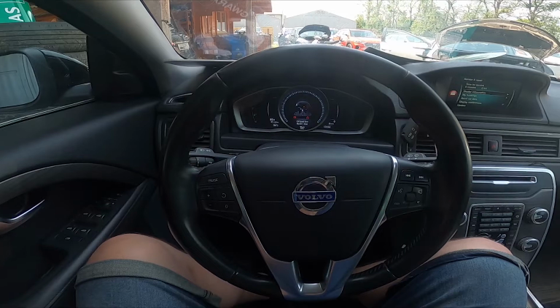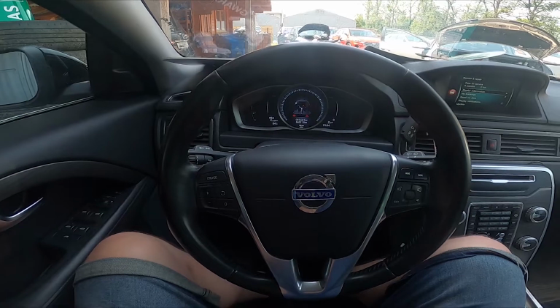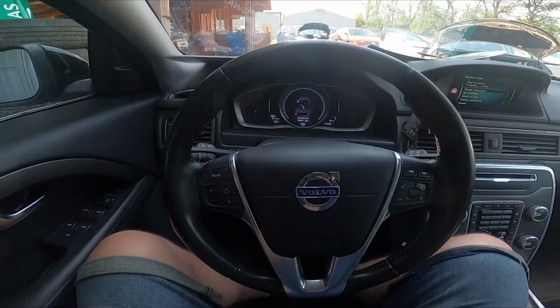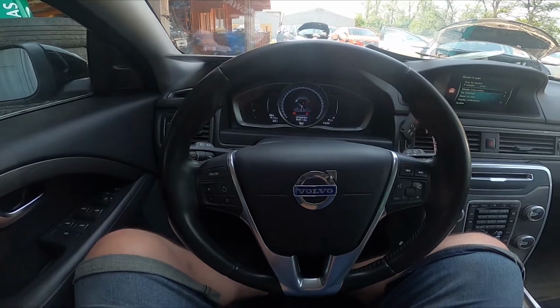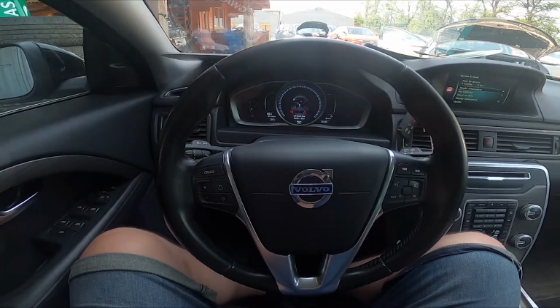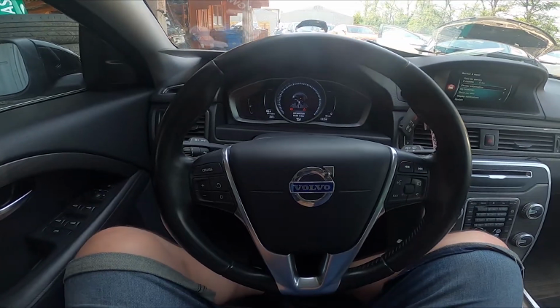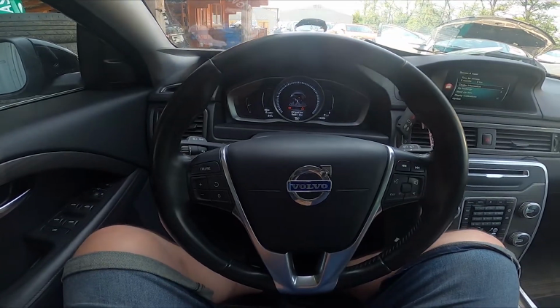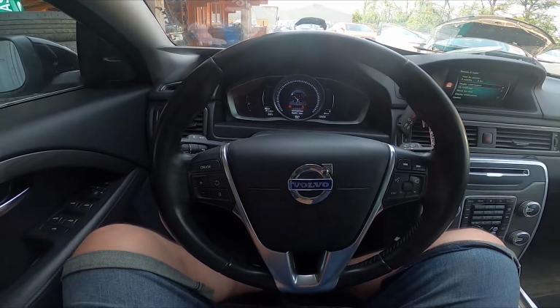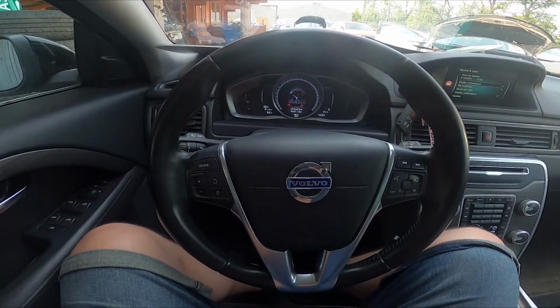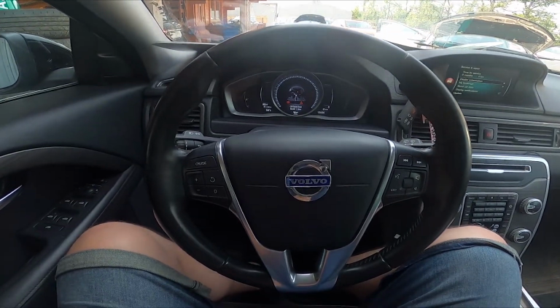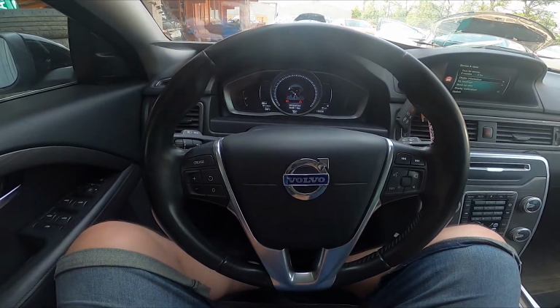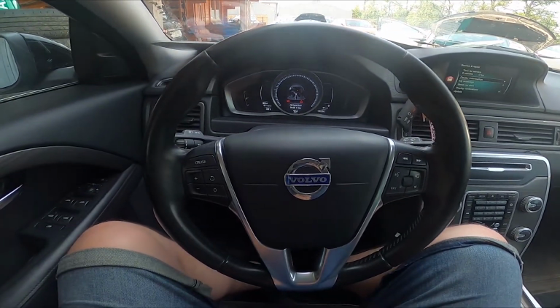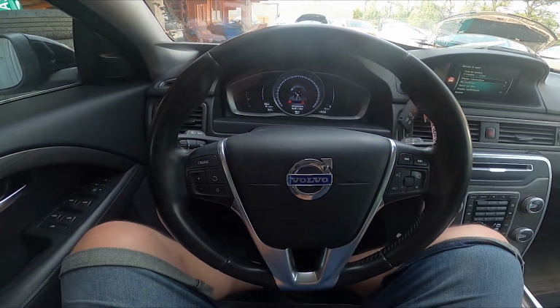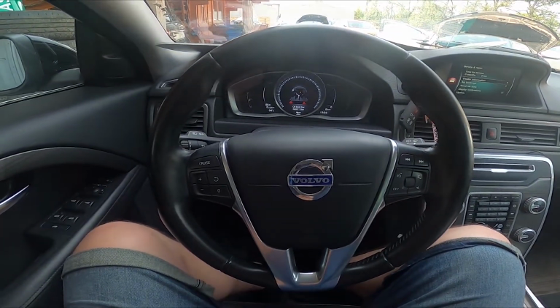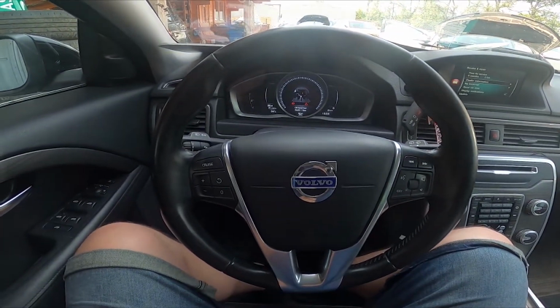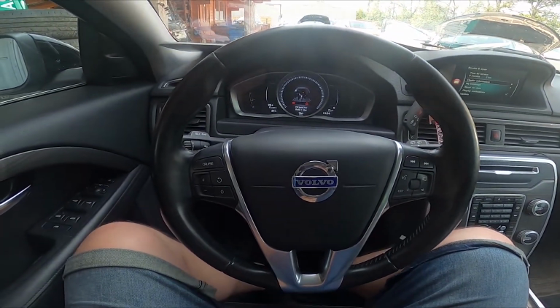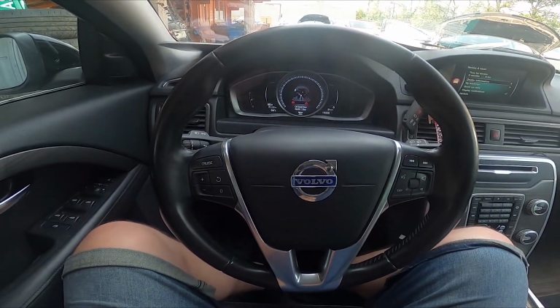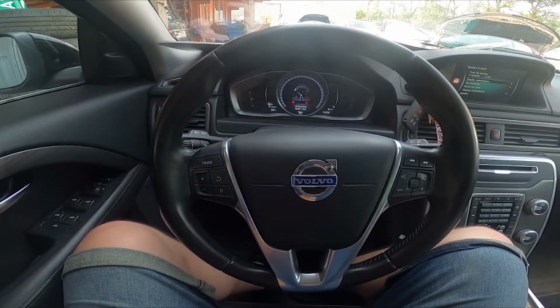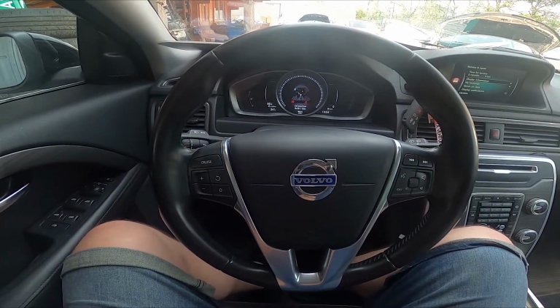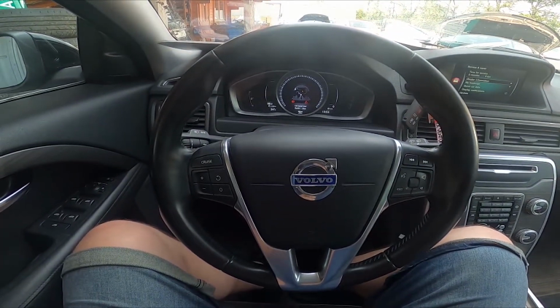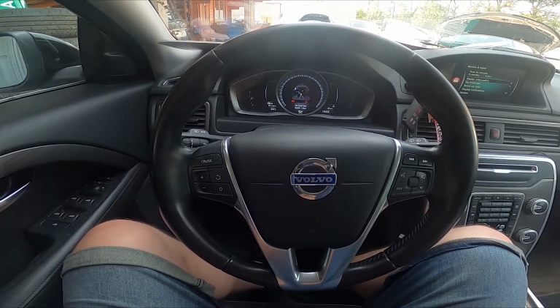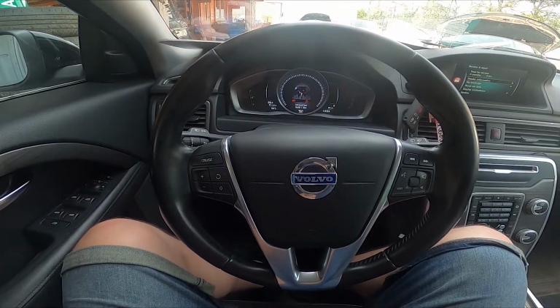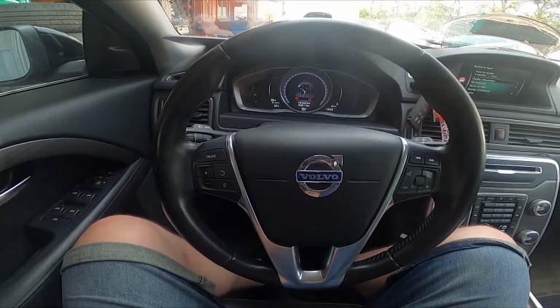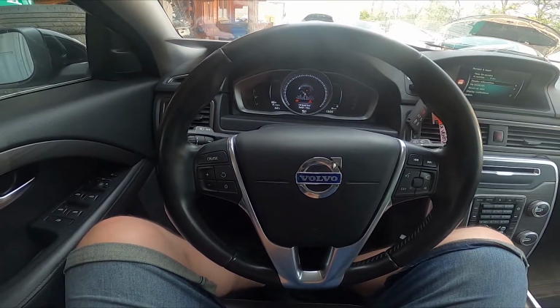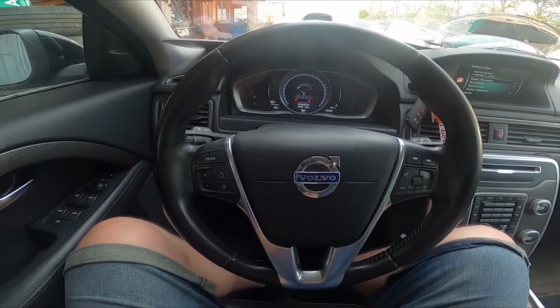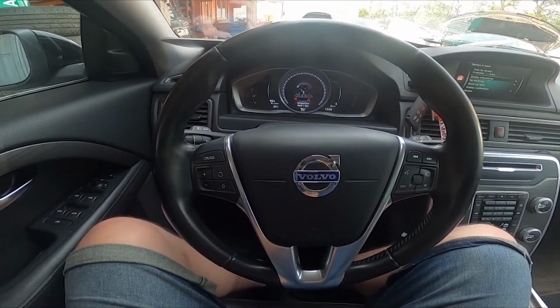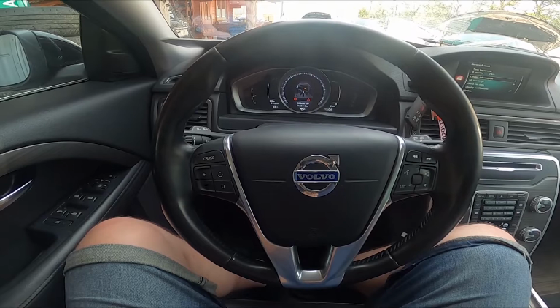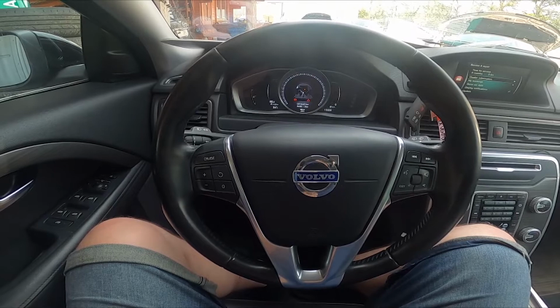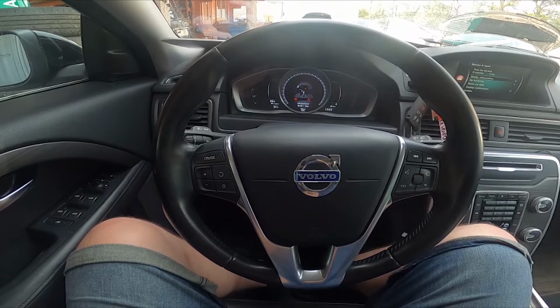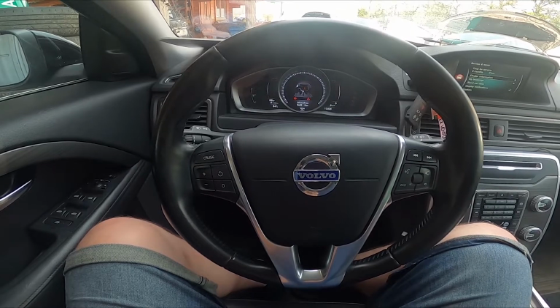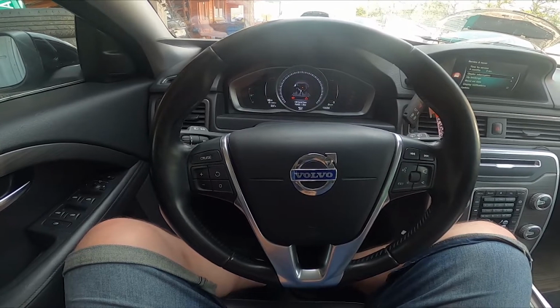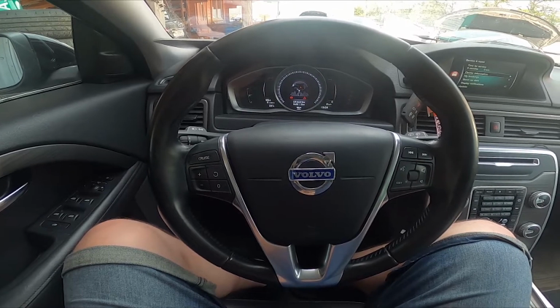Hello, today I'm in a Volvo V70. In this video I'll show you how to check service and repair info.